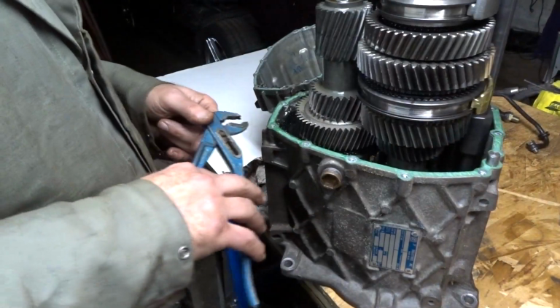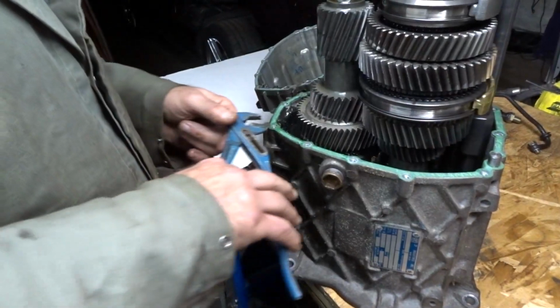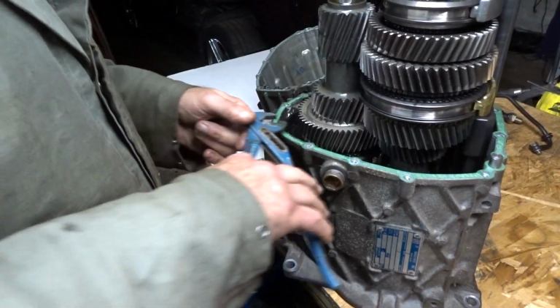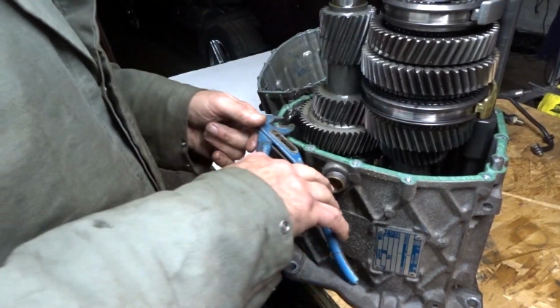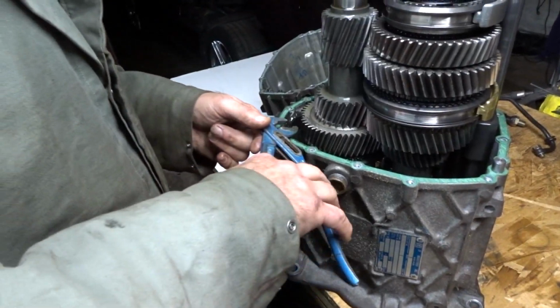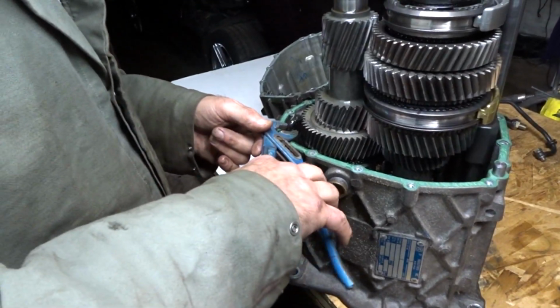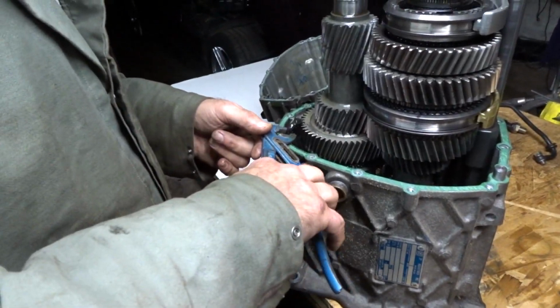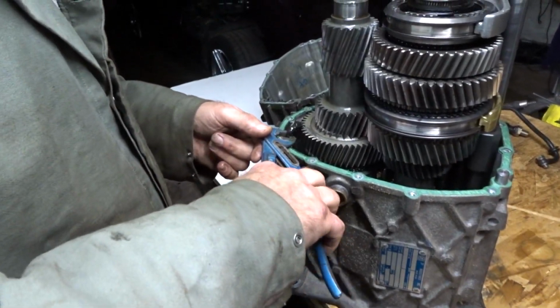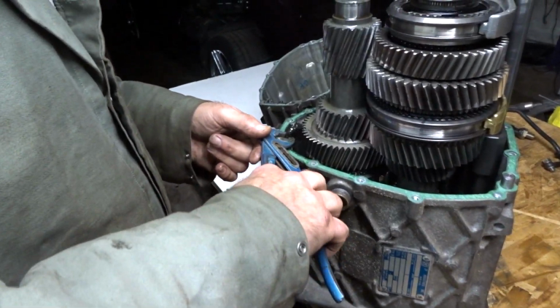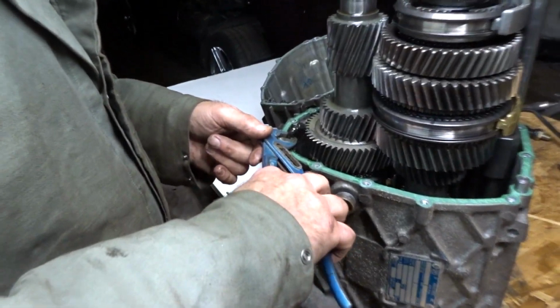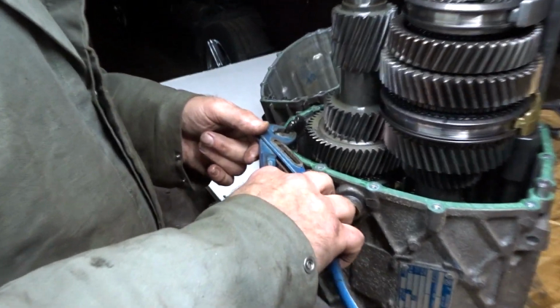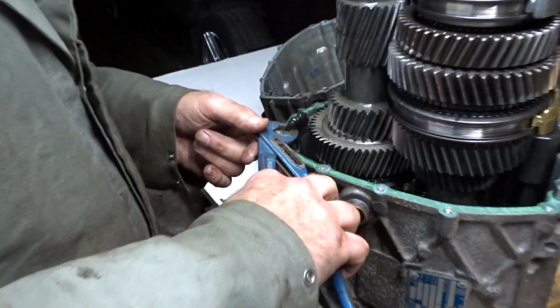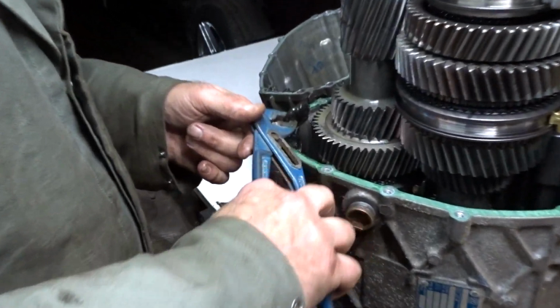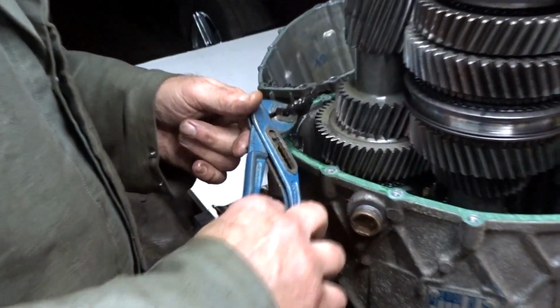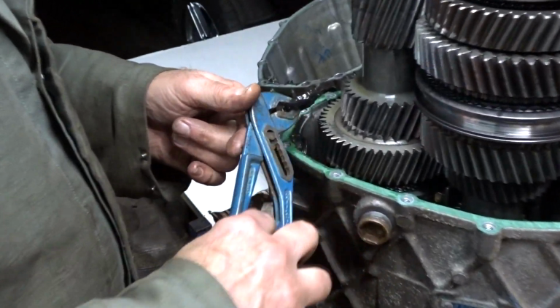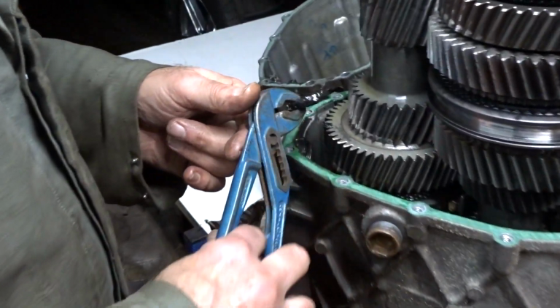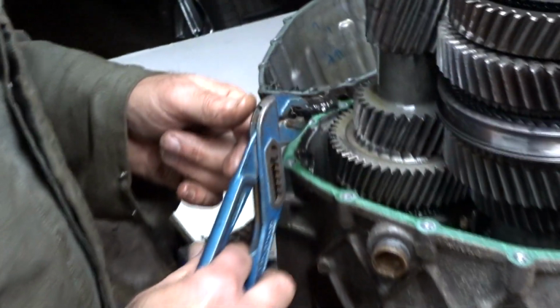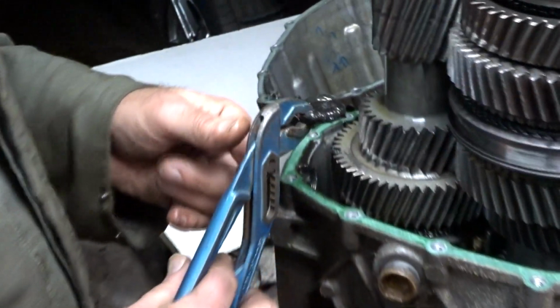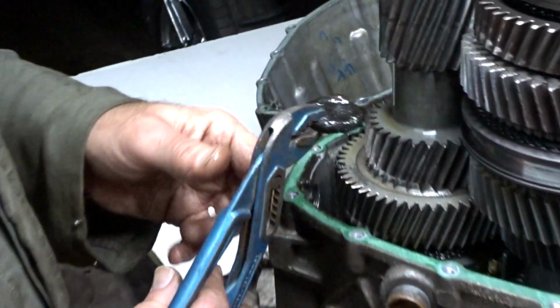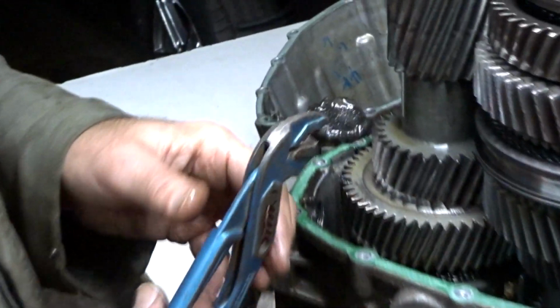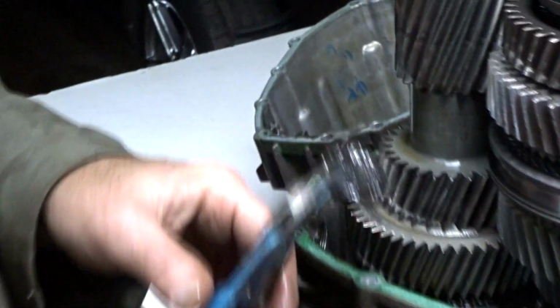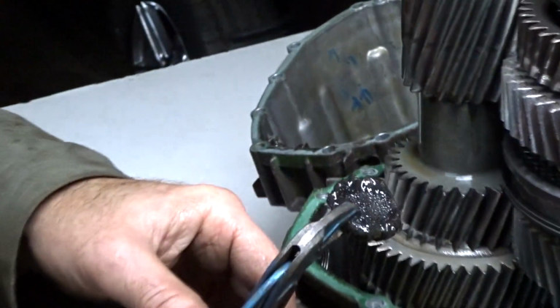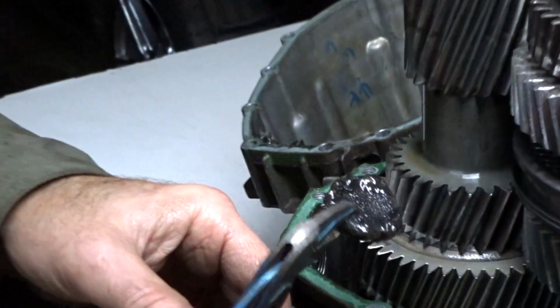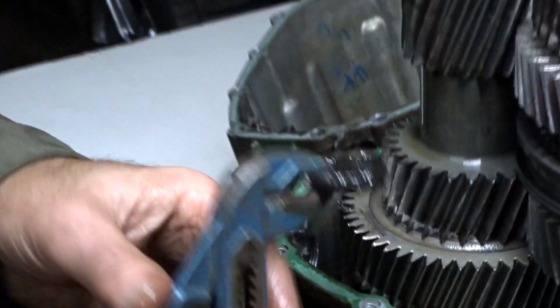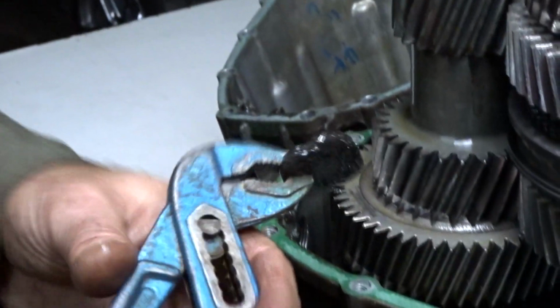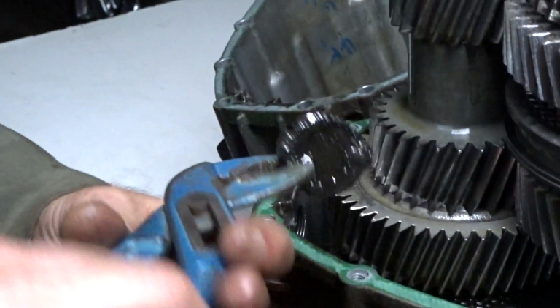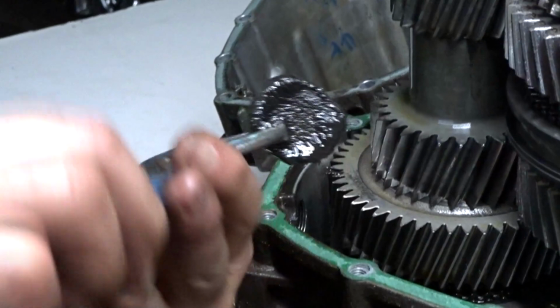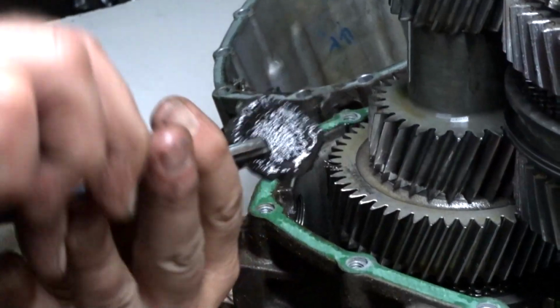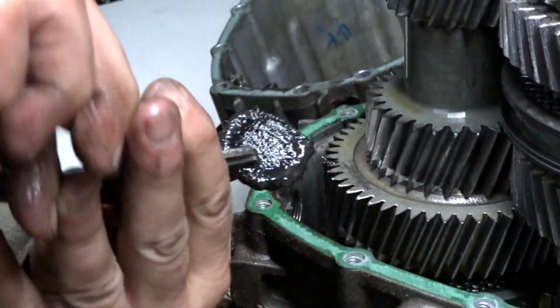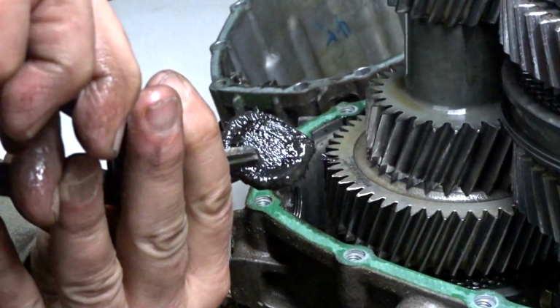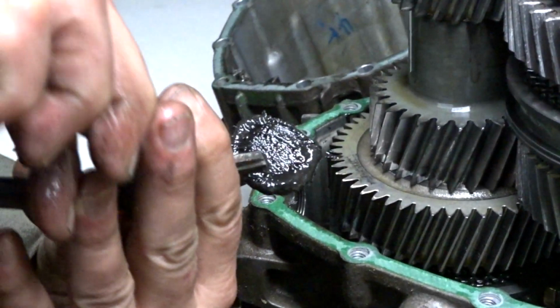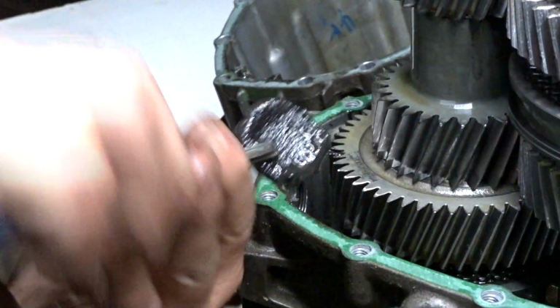Now you can remove the magnet. Look at all the metal abrasion clinging to the magnet.